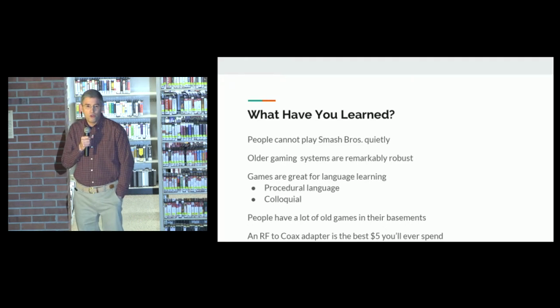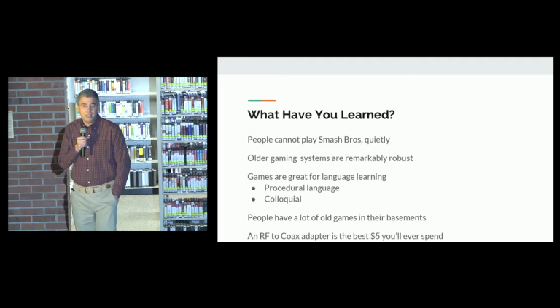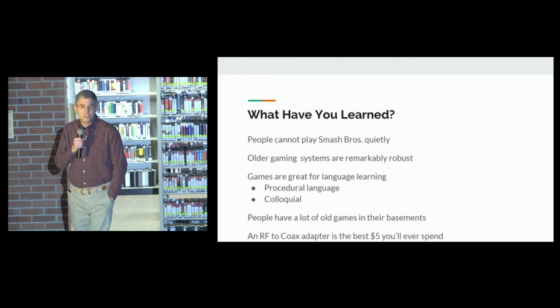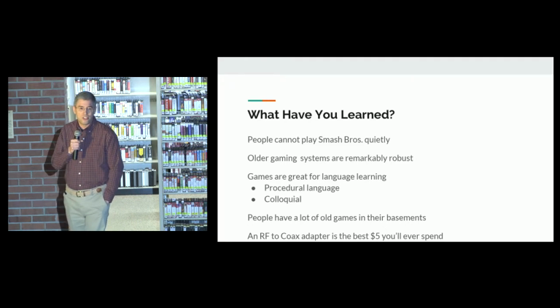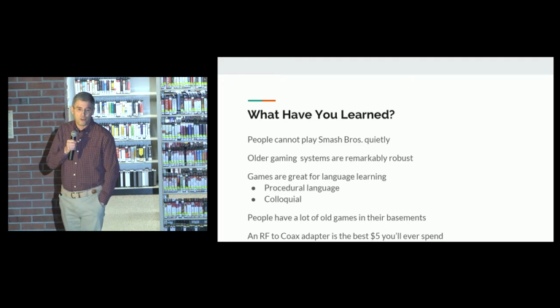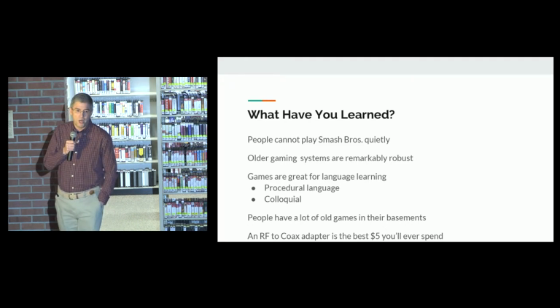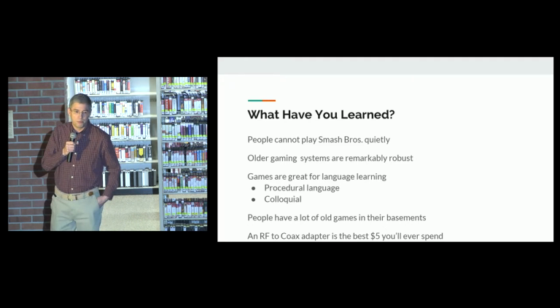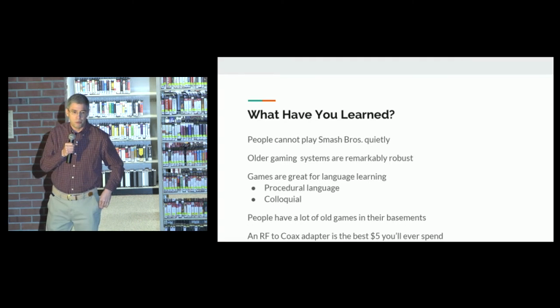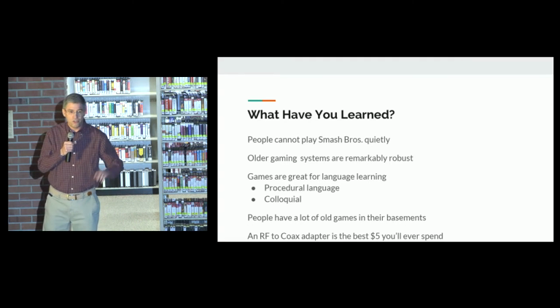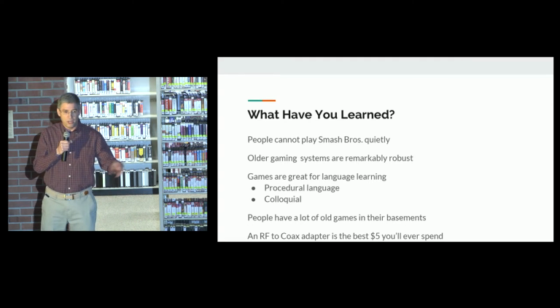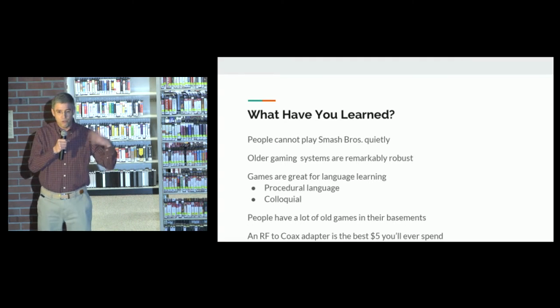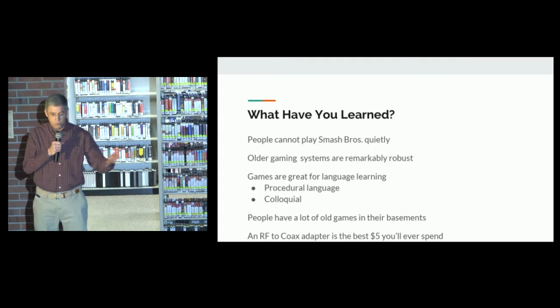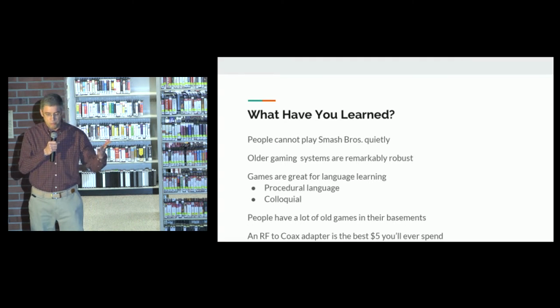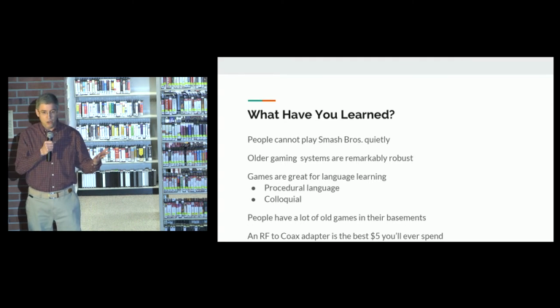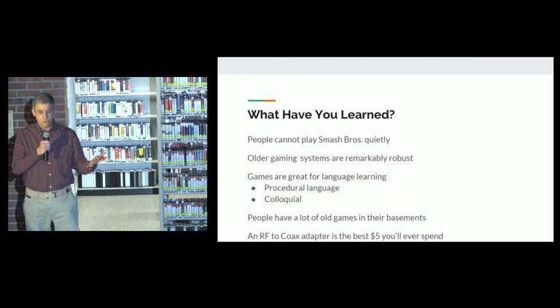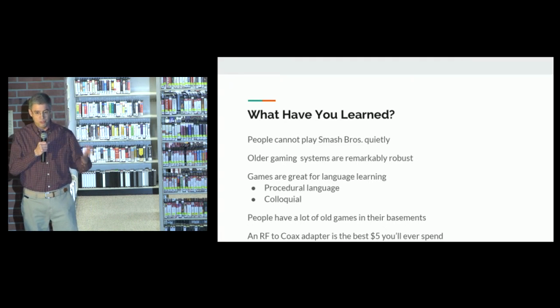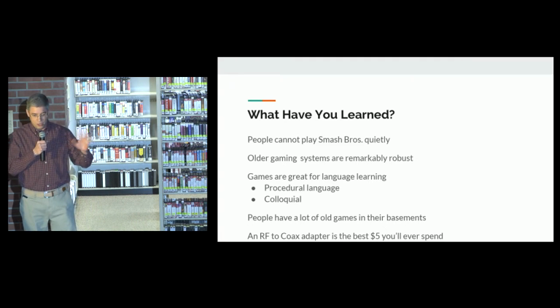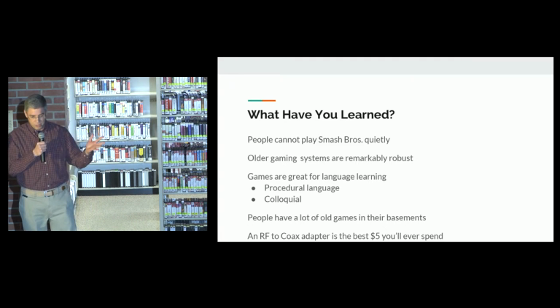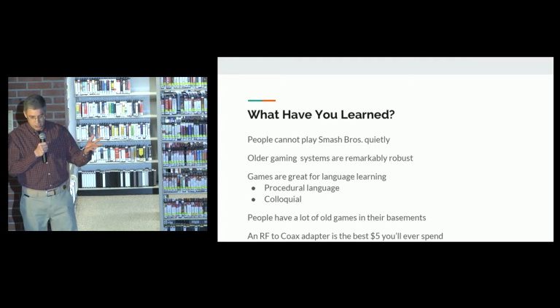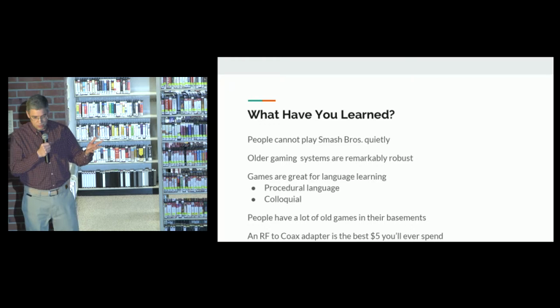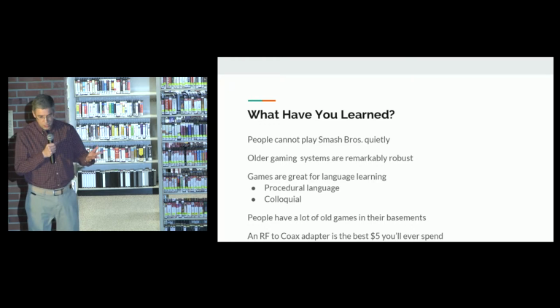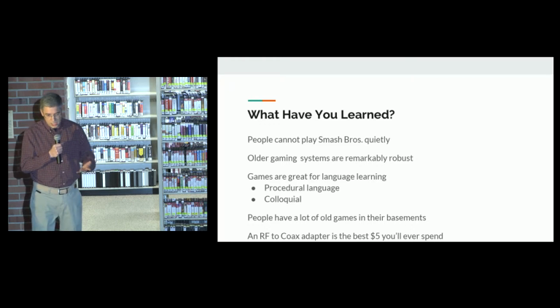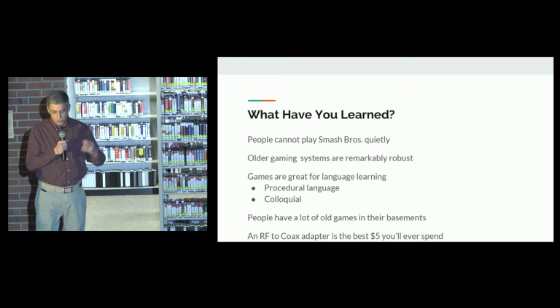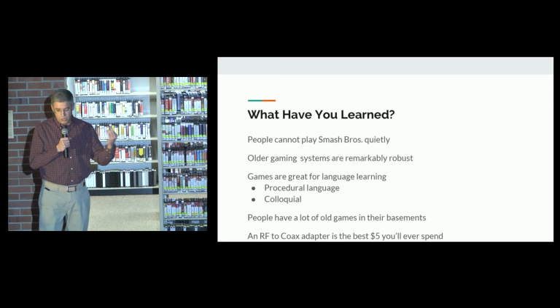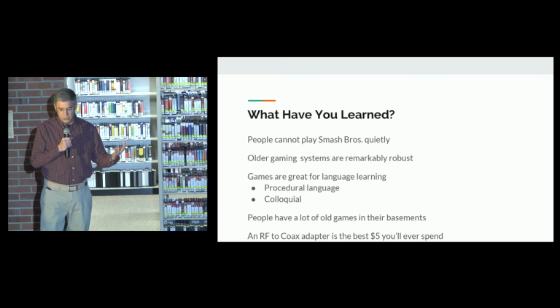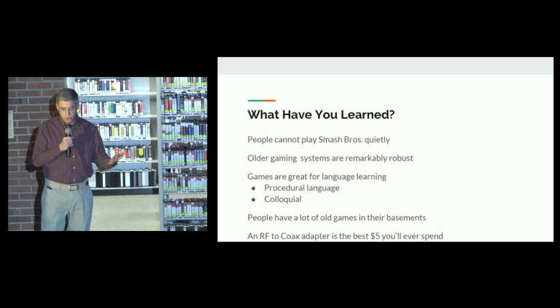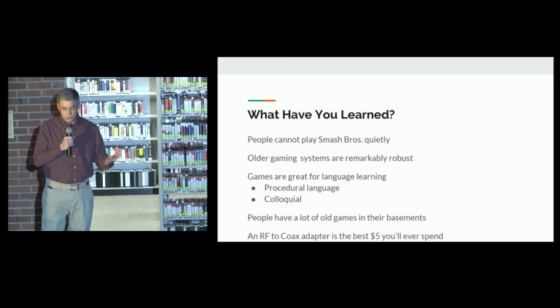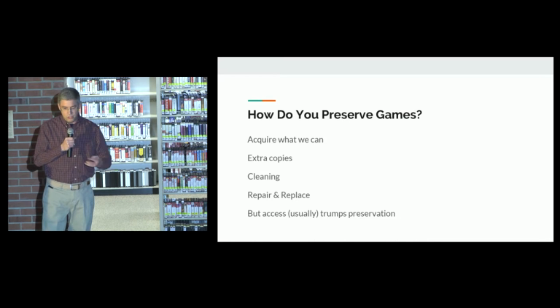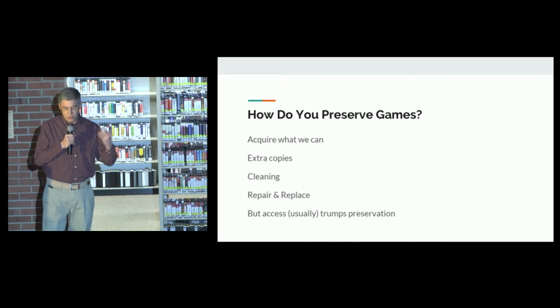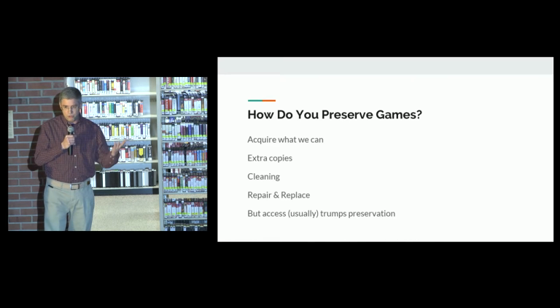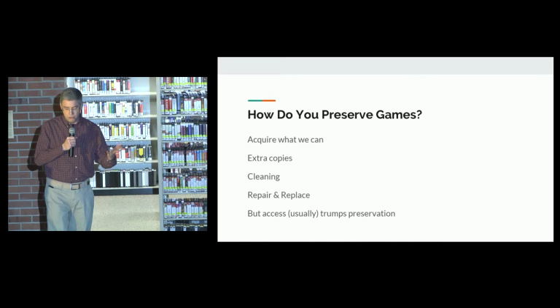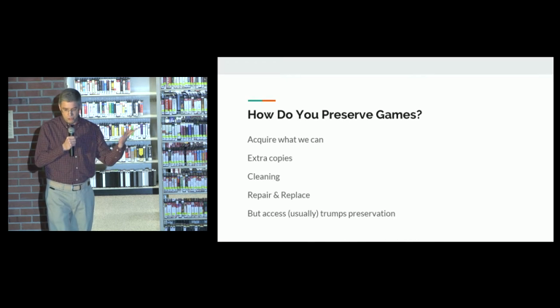Older gaming systems are remarkably robust — they have fewer moving parts, which means they don't break down as much. Games are great for language learning because they have procedural elements.